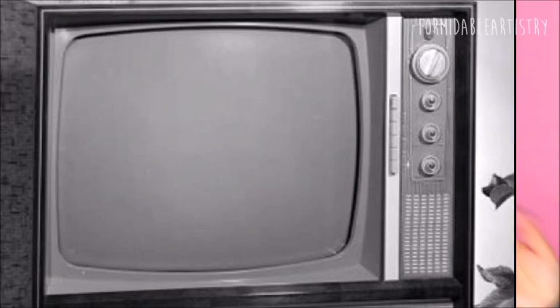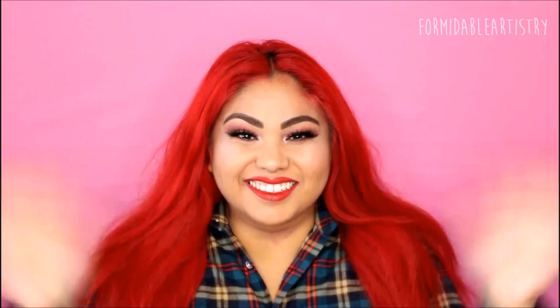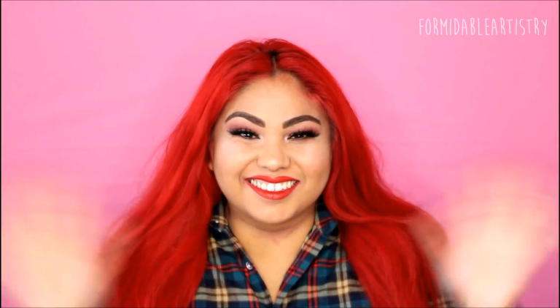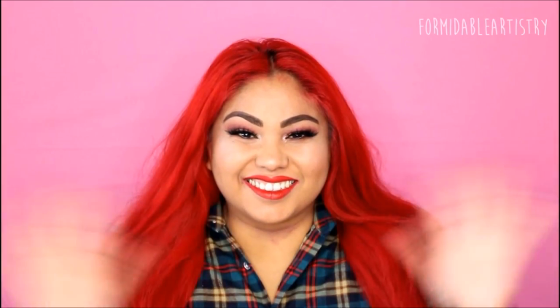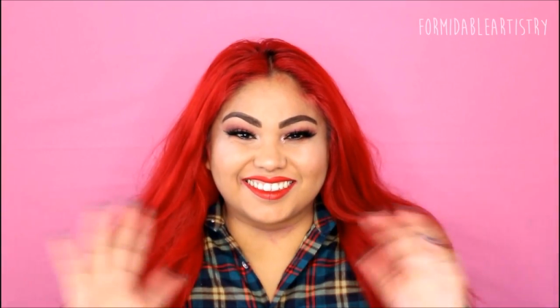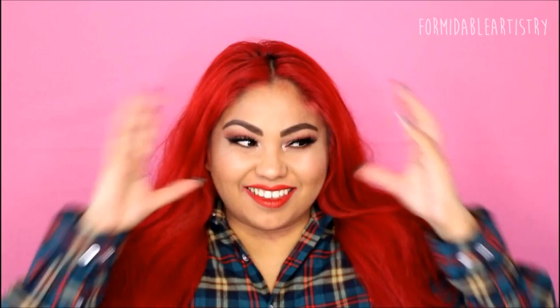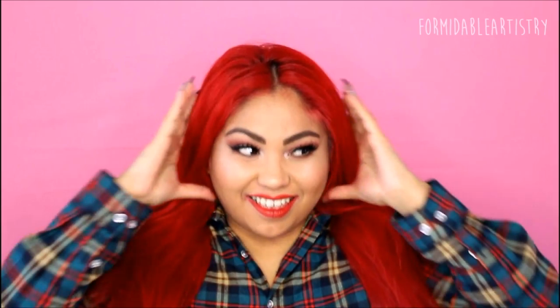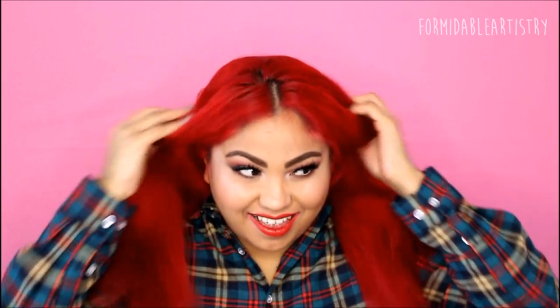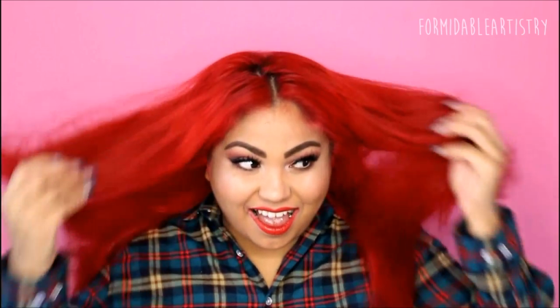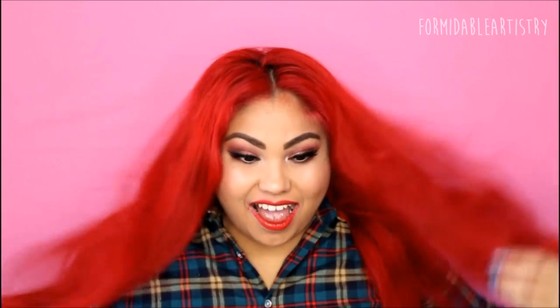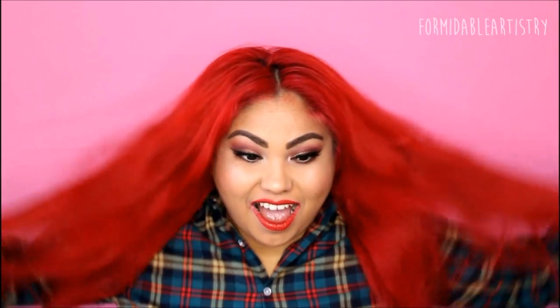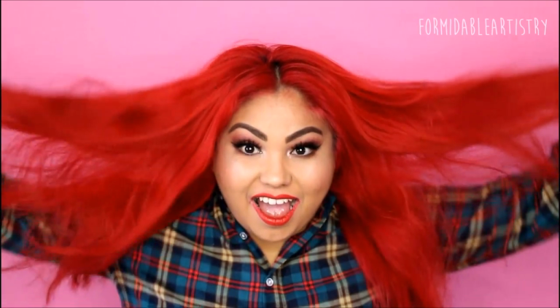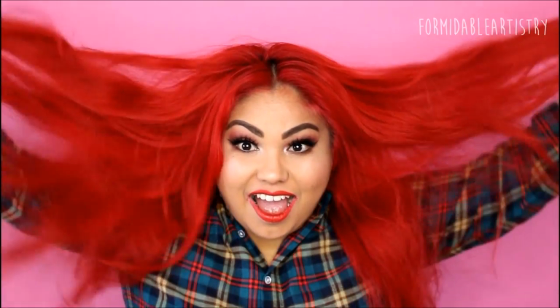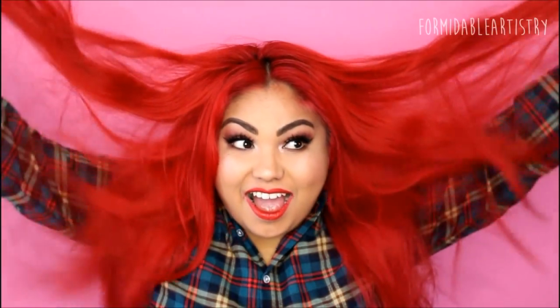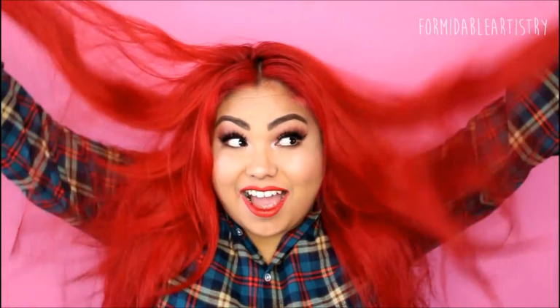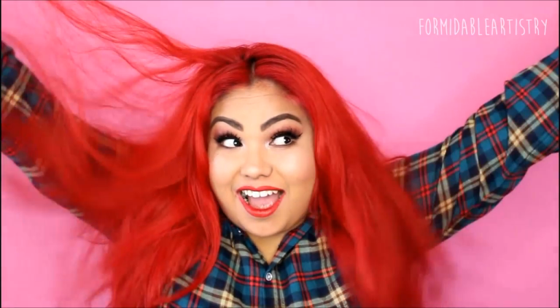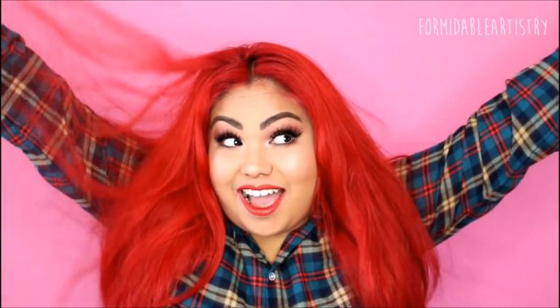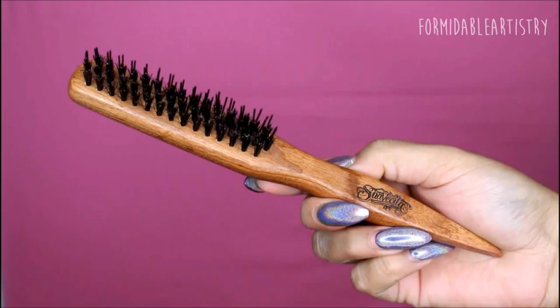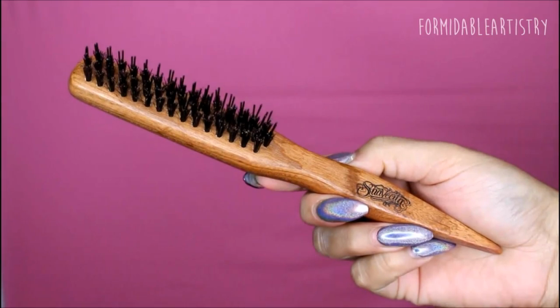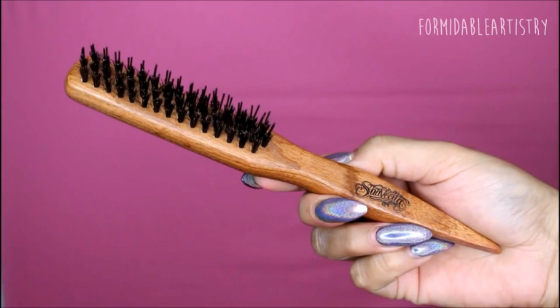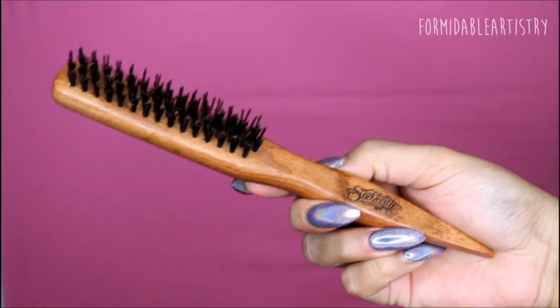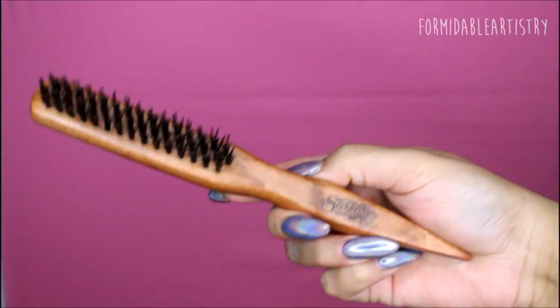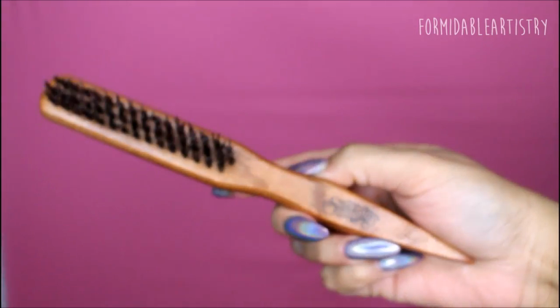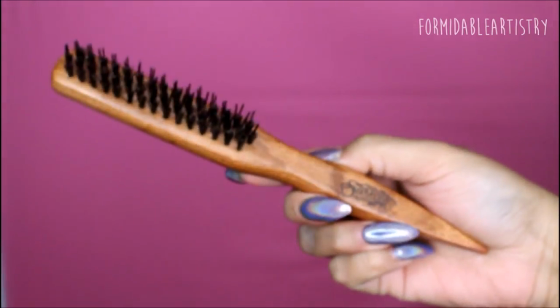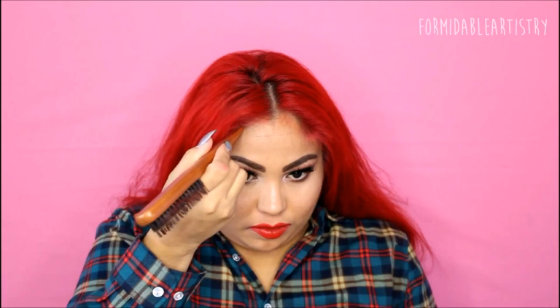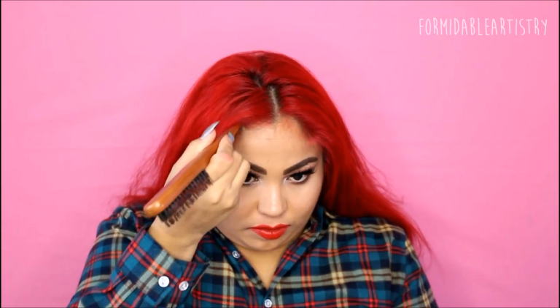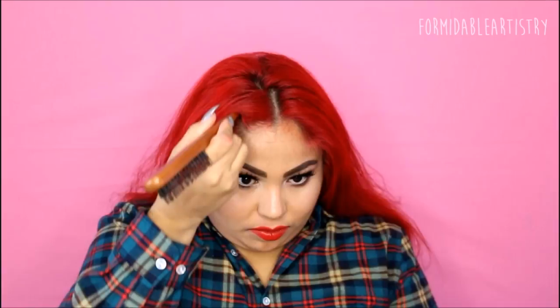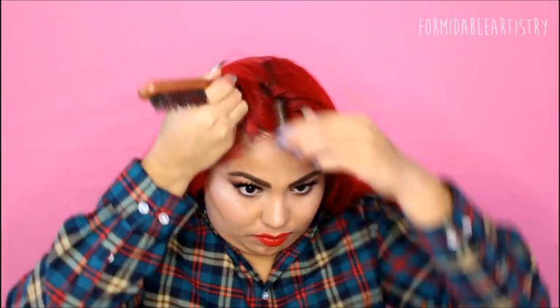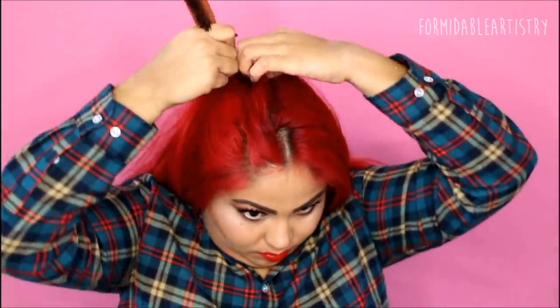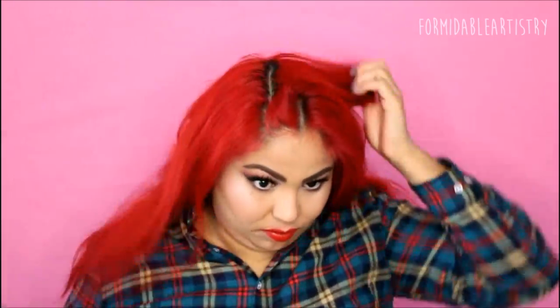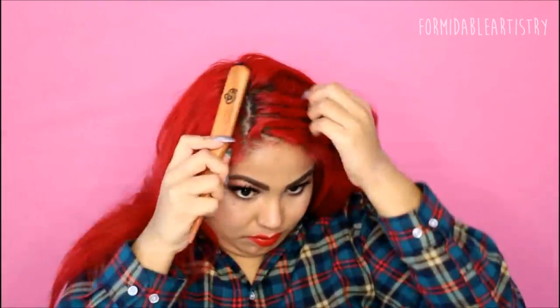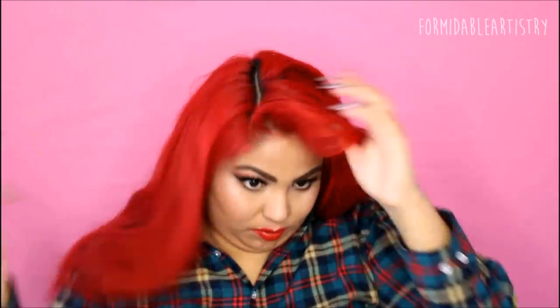Hey everyone, welcome back. I start out with 3-day-old hair and I grab my teasing comb and I part the front section of my hair.